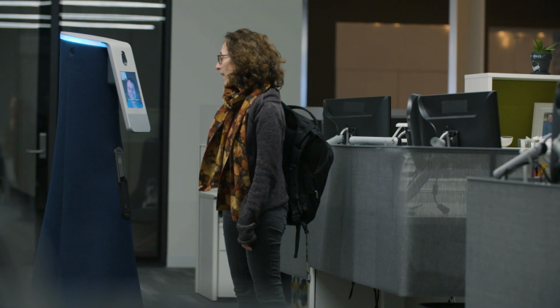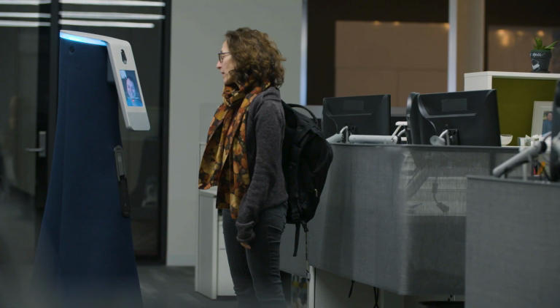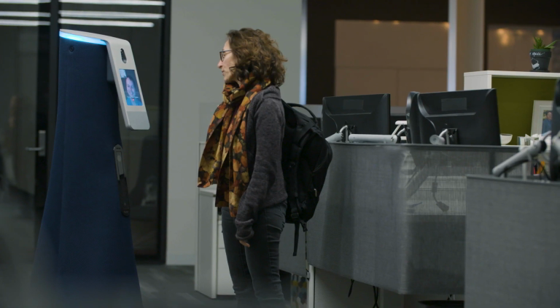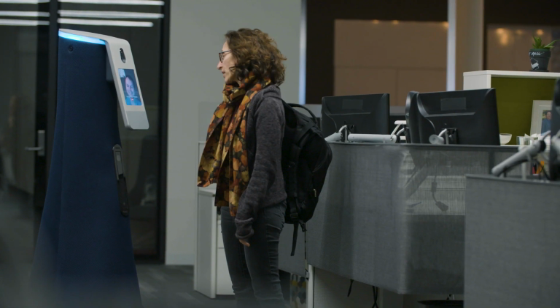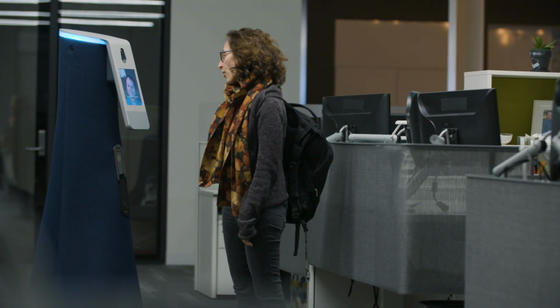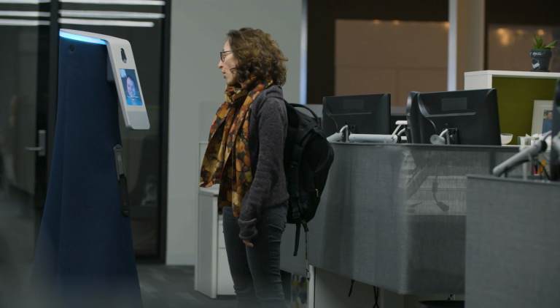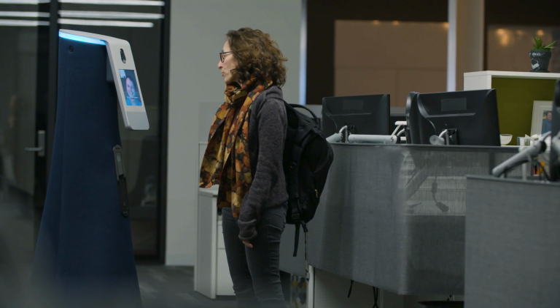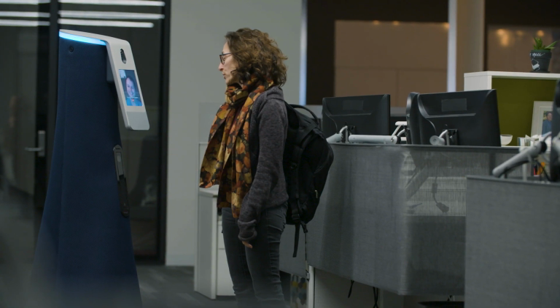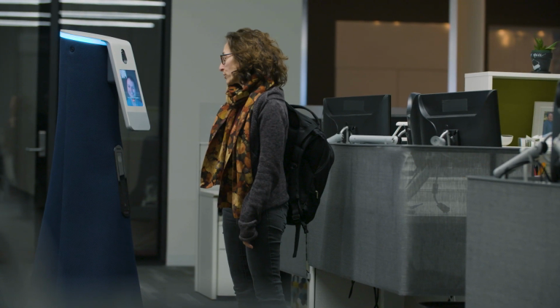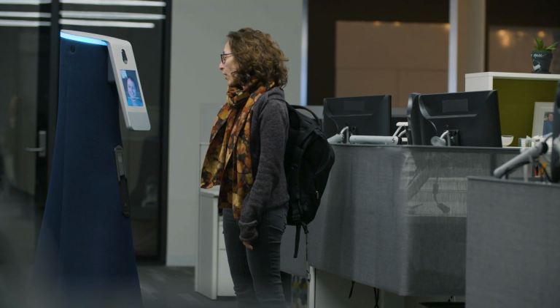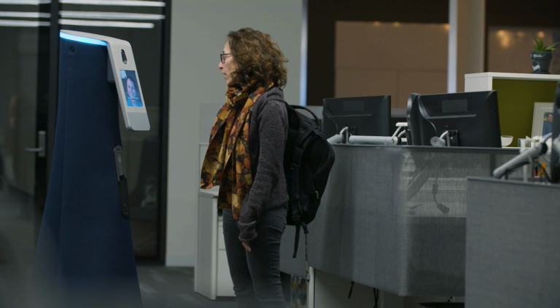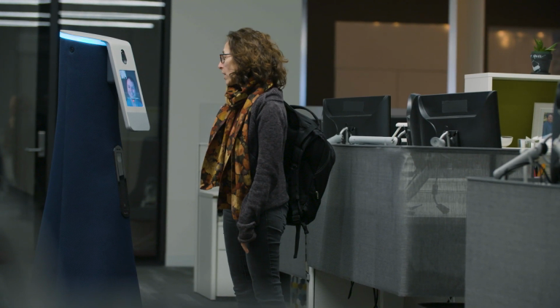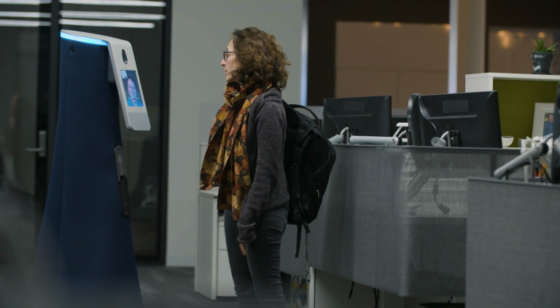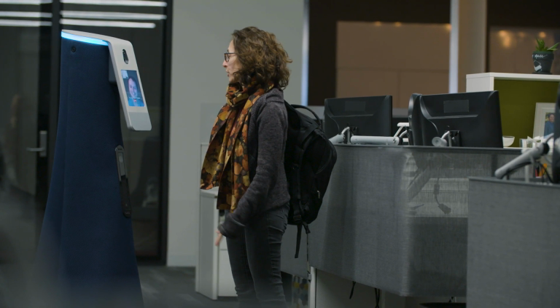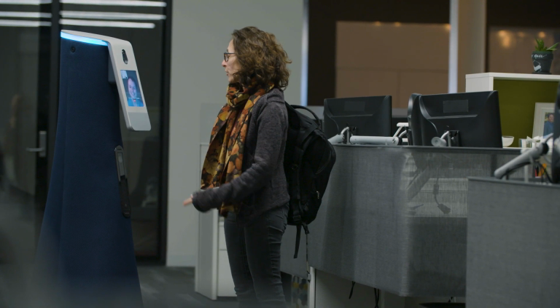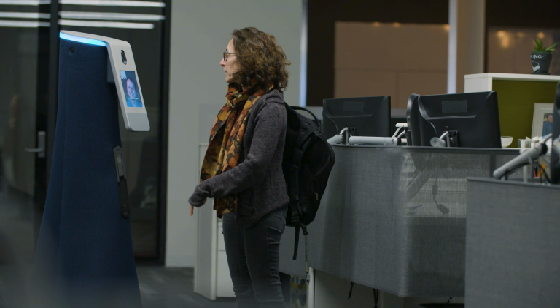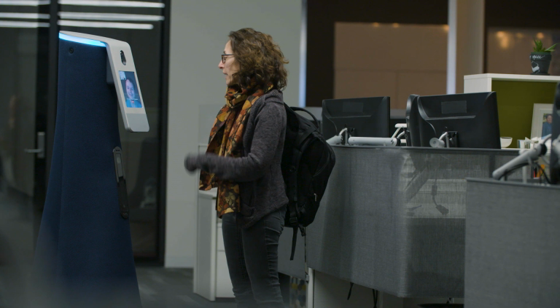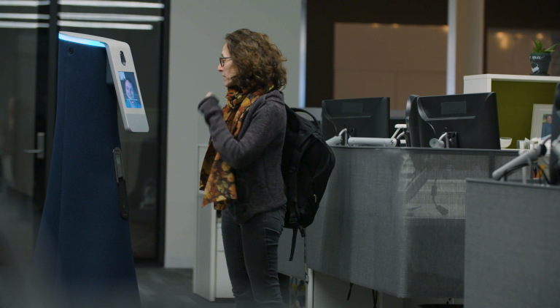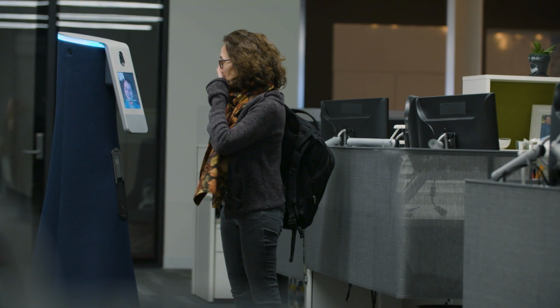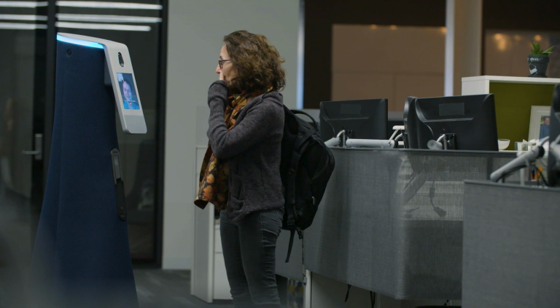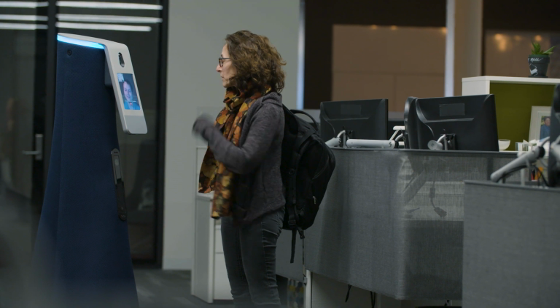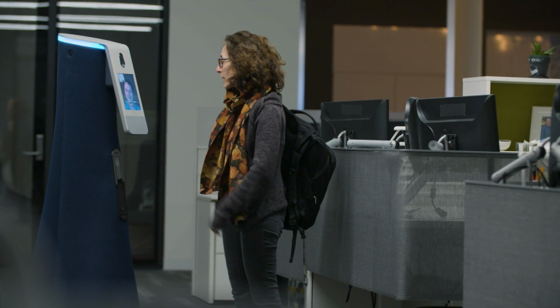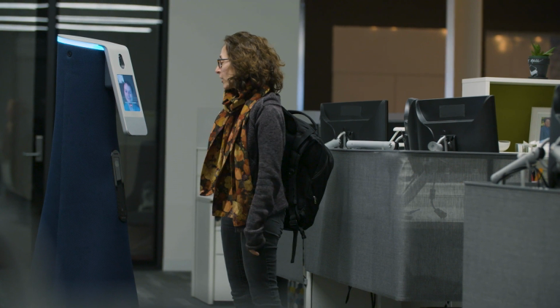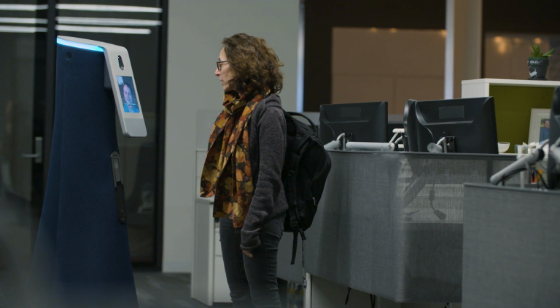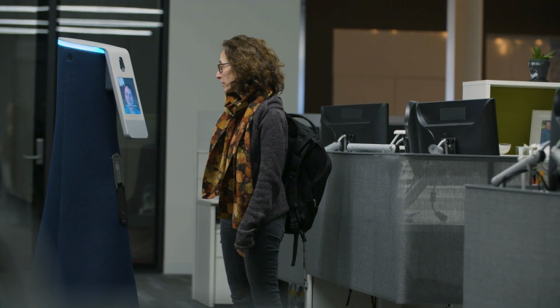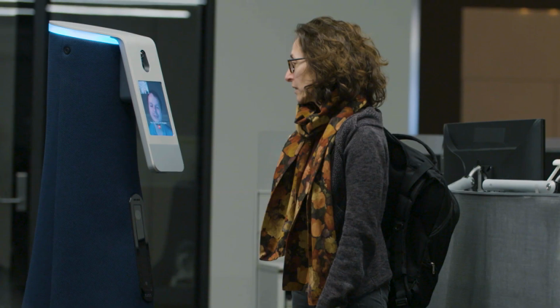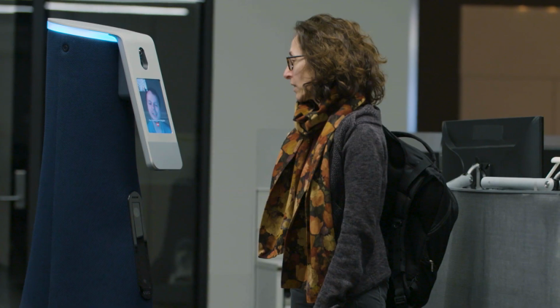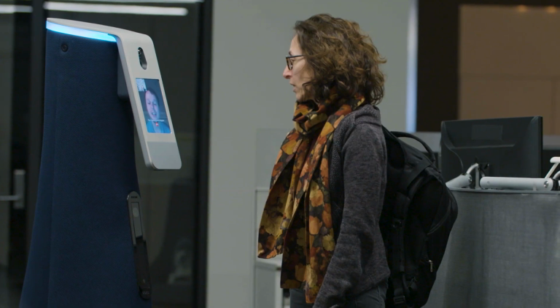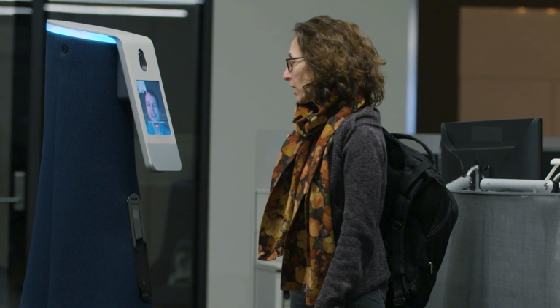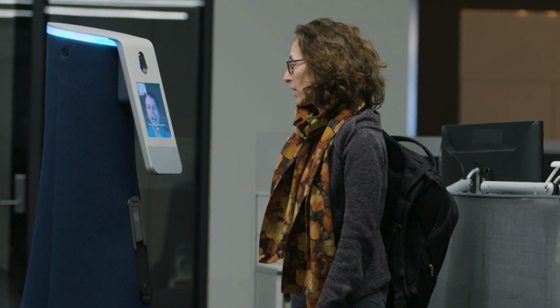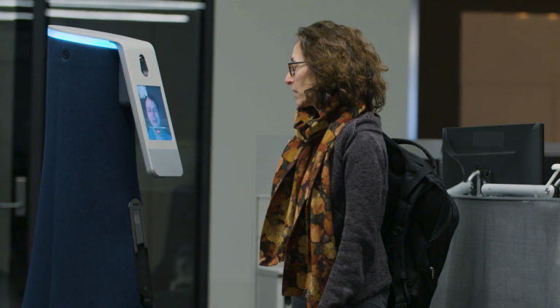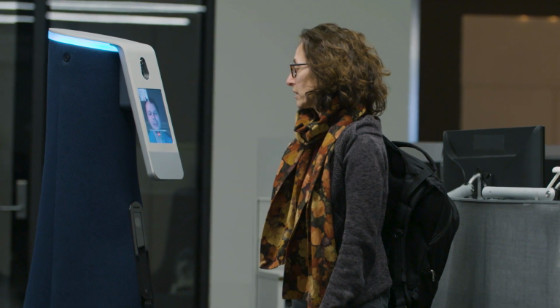Hey, I'm getting ready to go home. Could you call security and have someone walk me to my car? Sure, happy to.